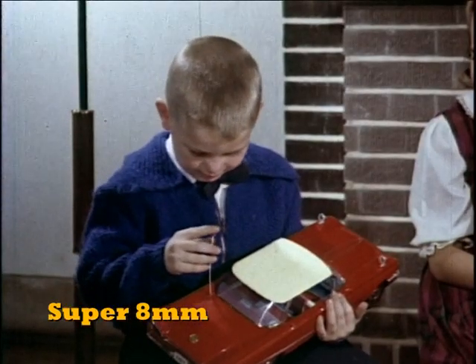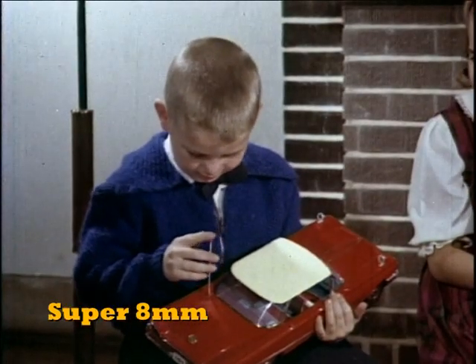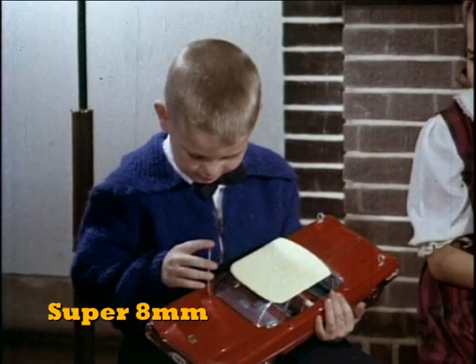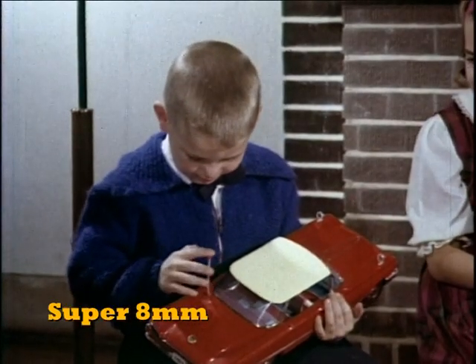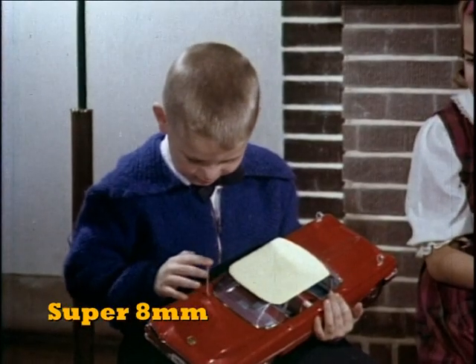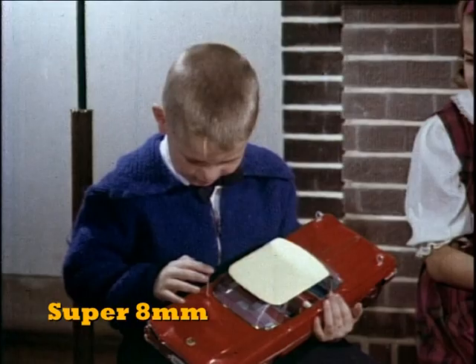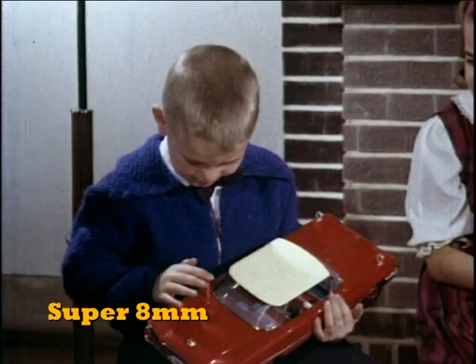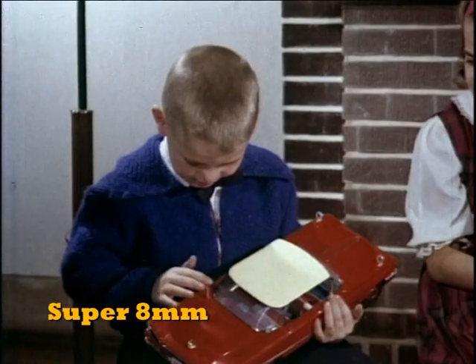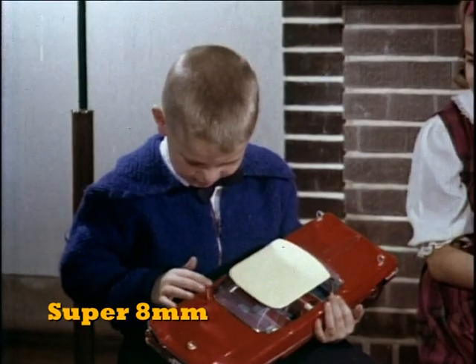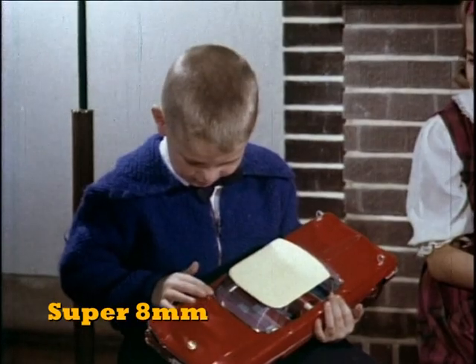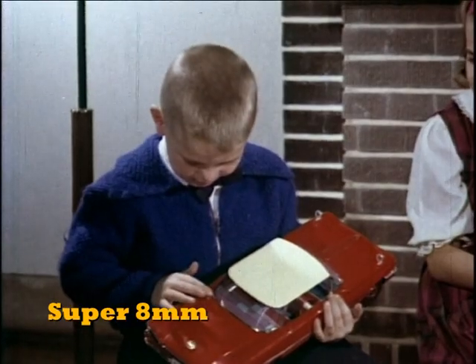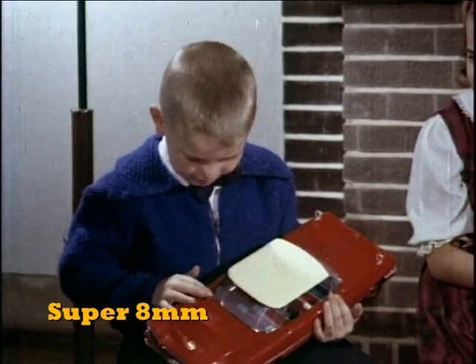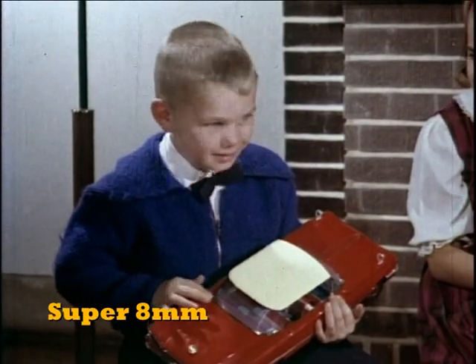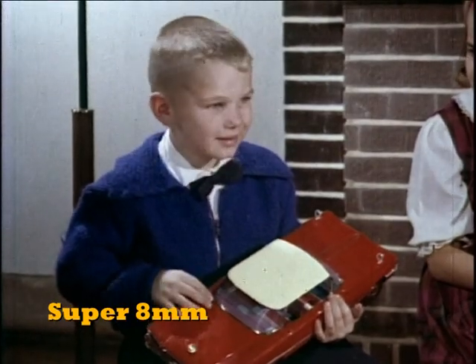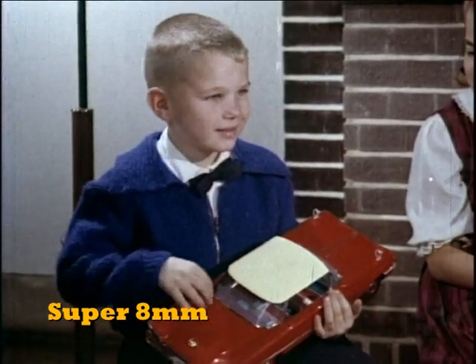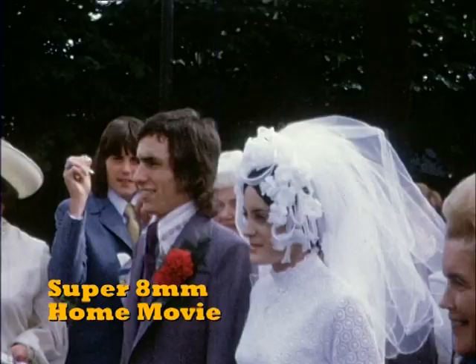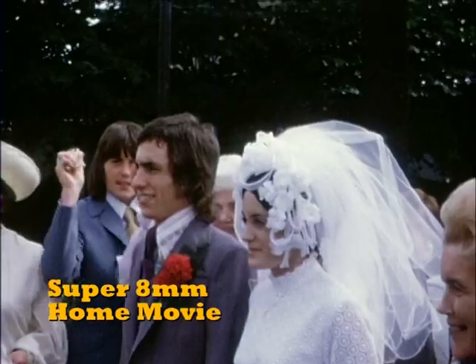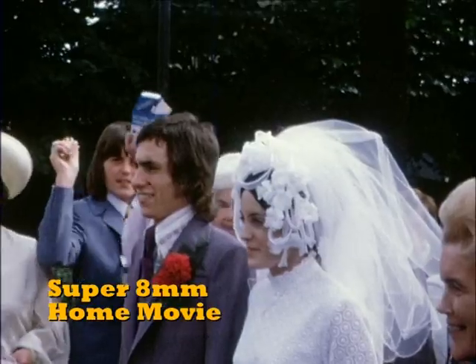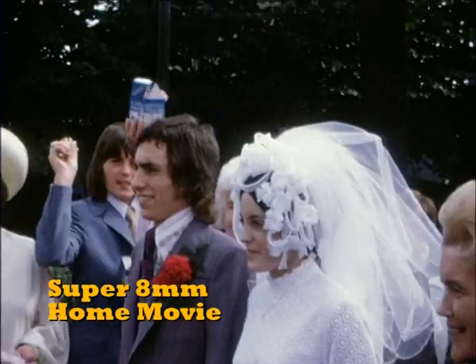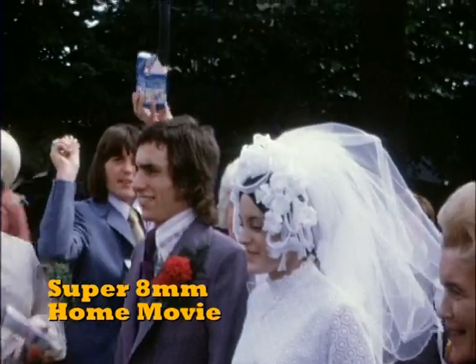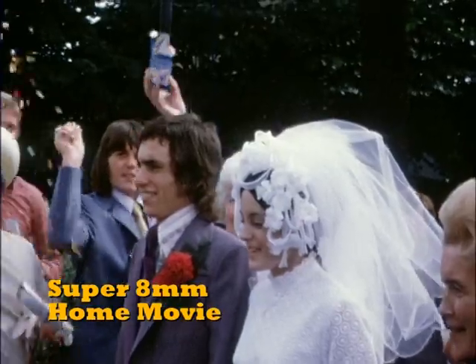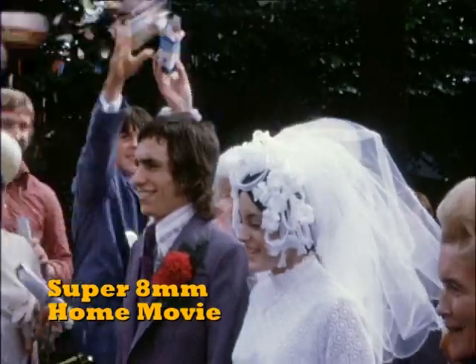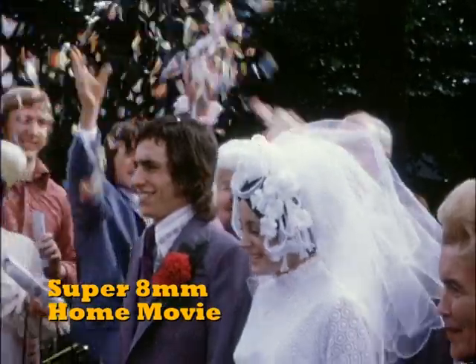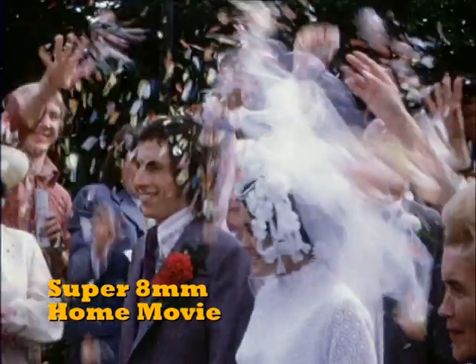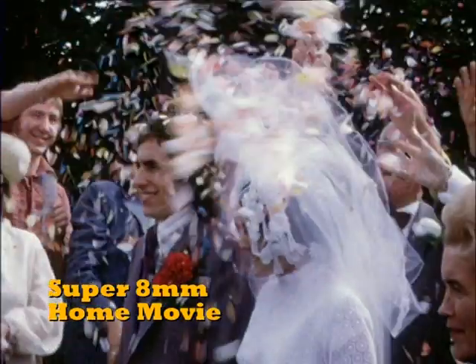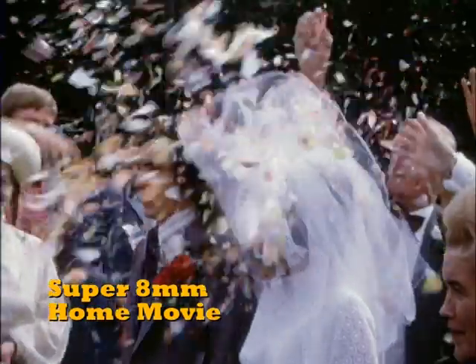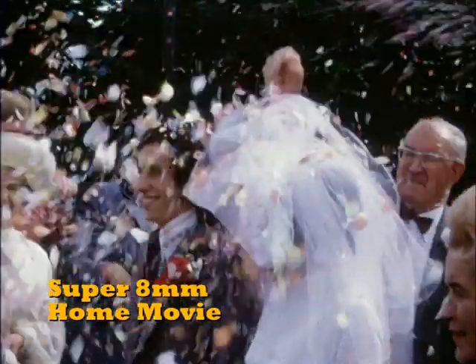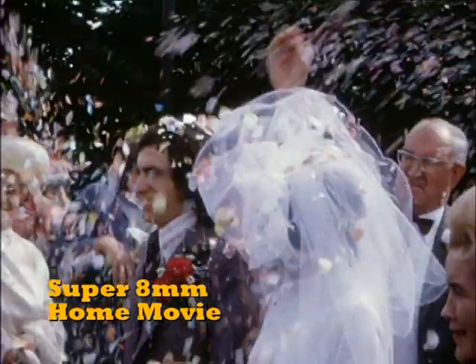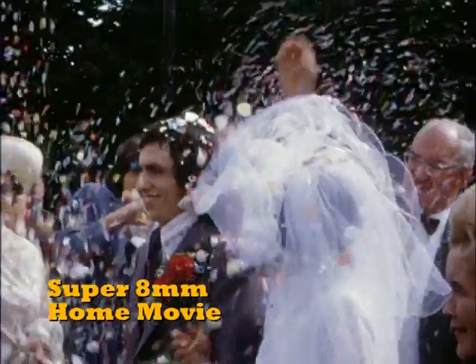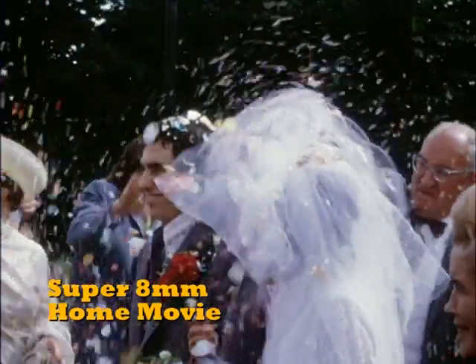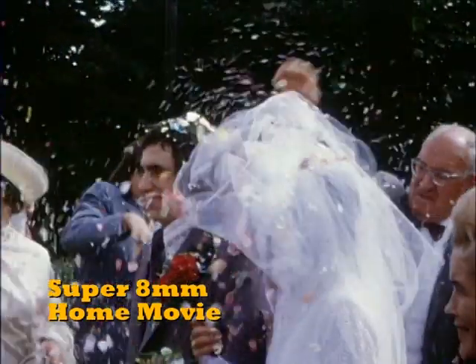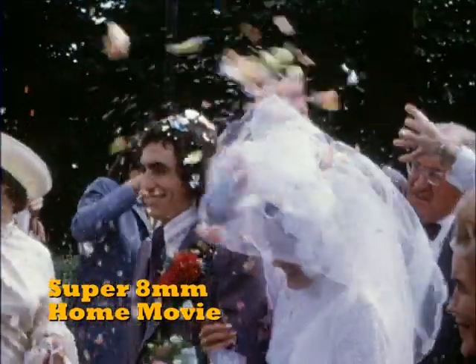Today, if you are to save your old home movies, they will need to be converted to a digital media.